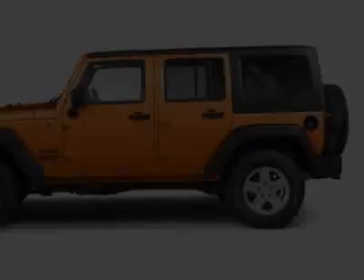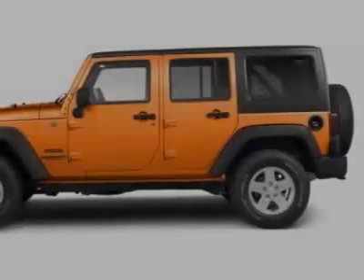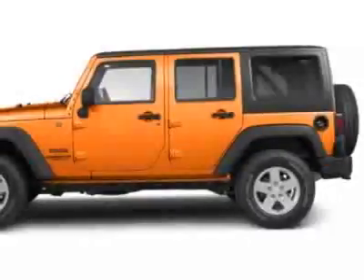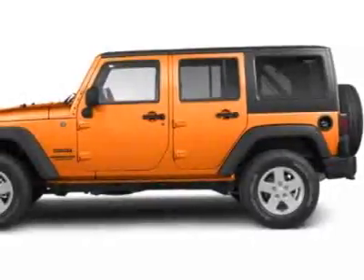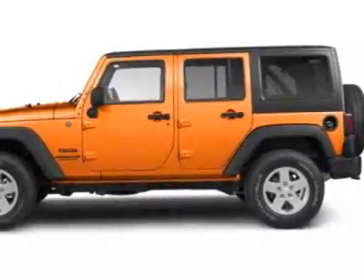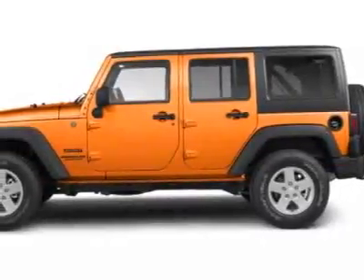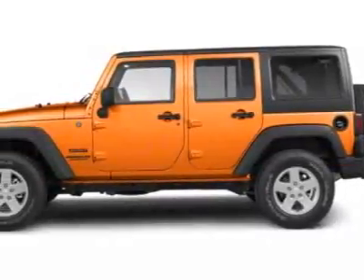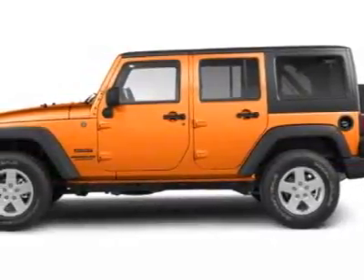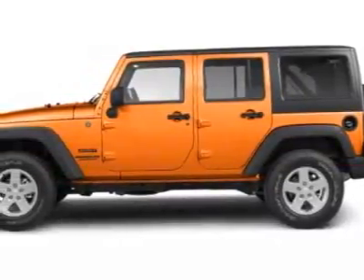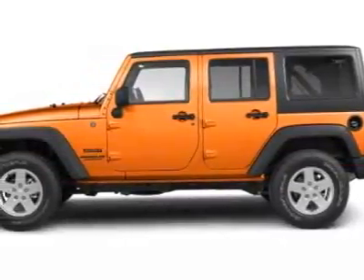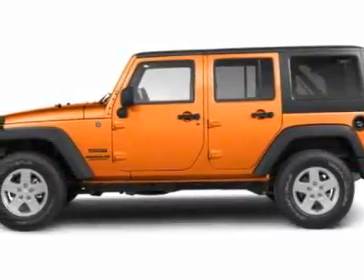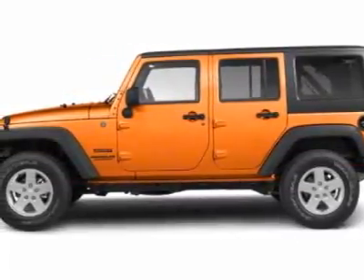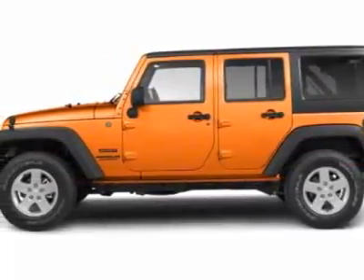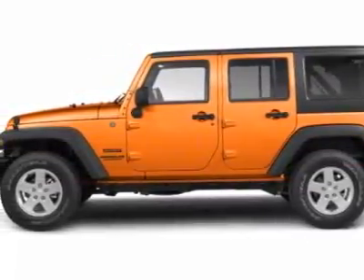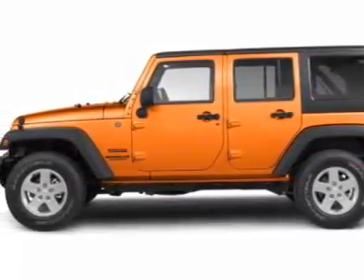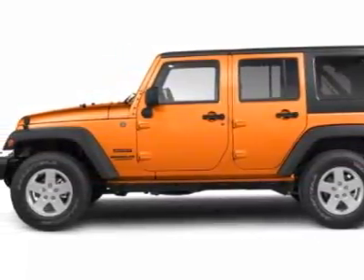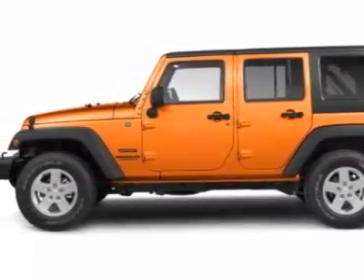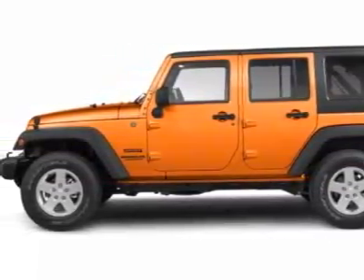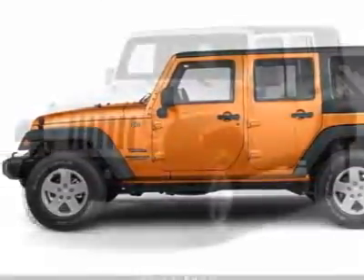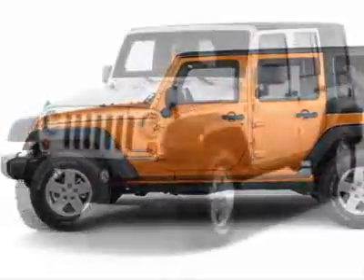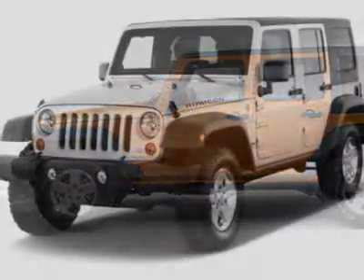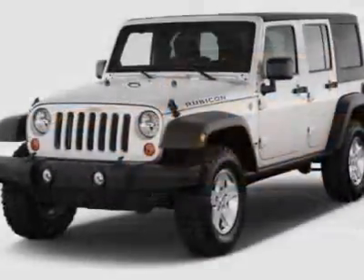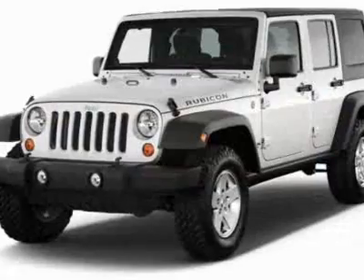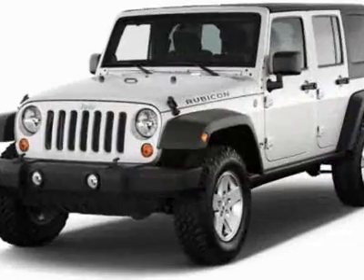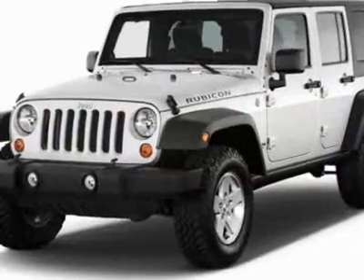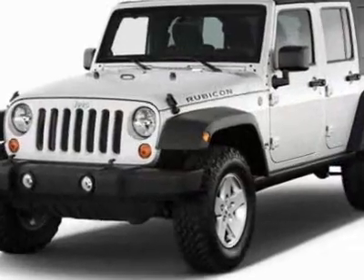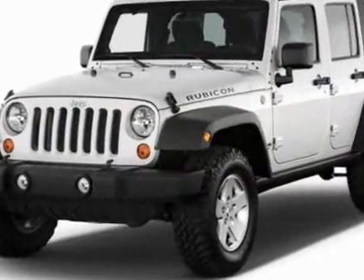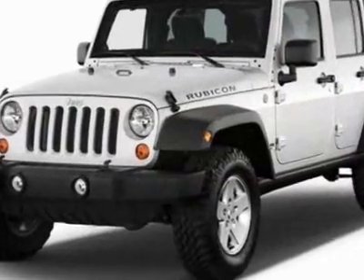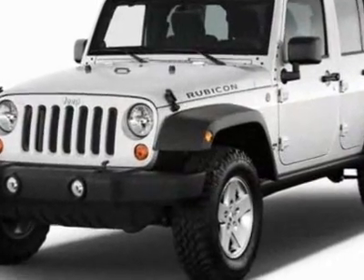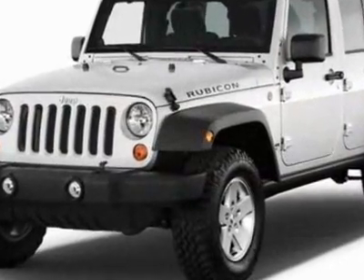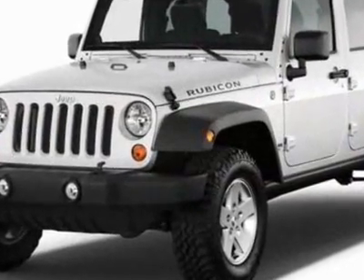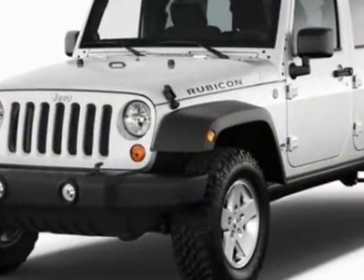Look at this new 2012 Jeep Wrangler Unlimited. For your protection, this vehicle has a full factory warranty.